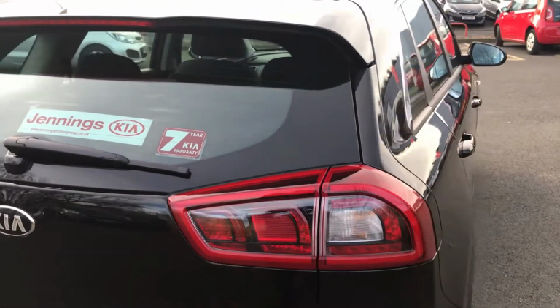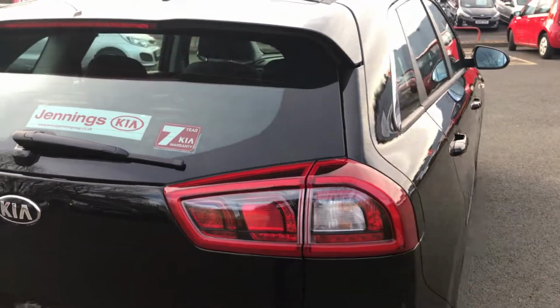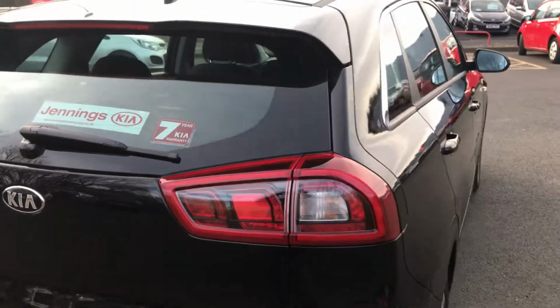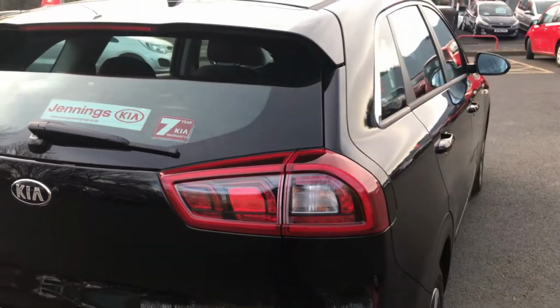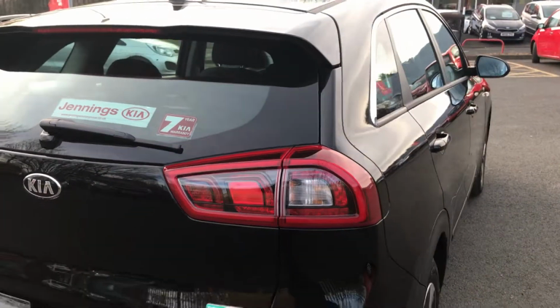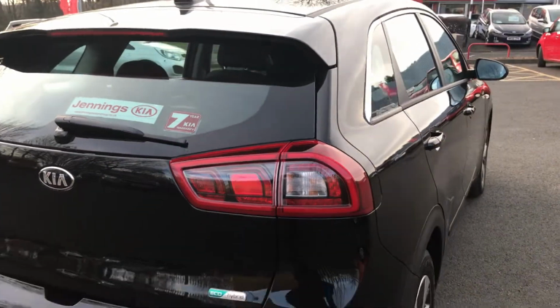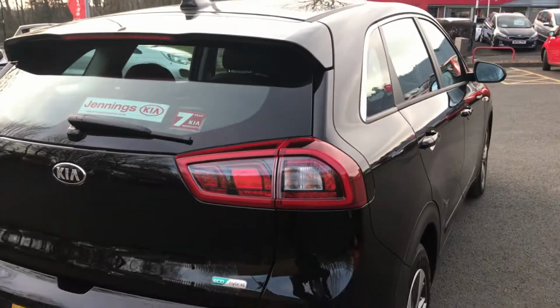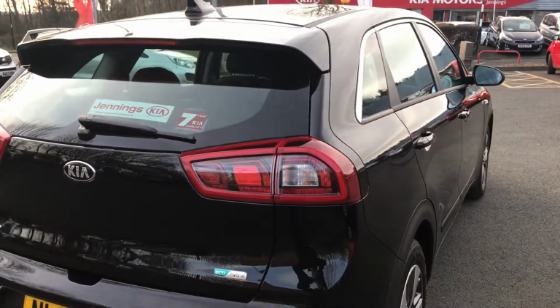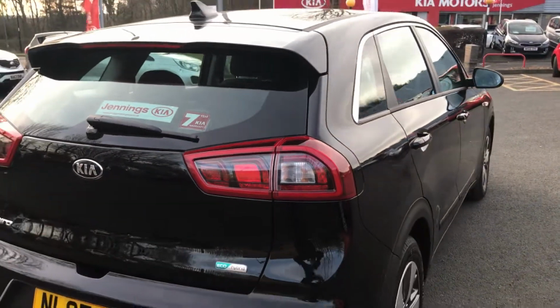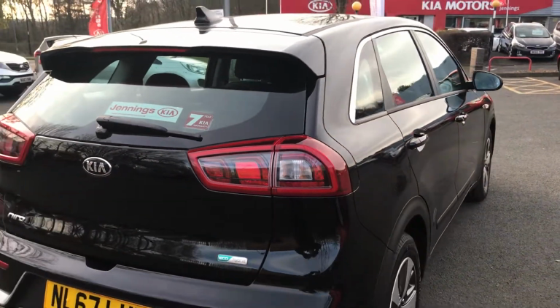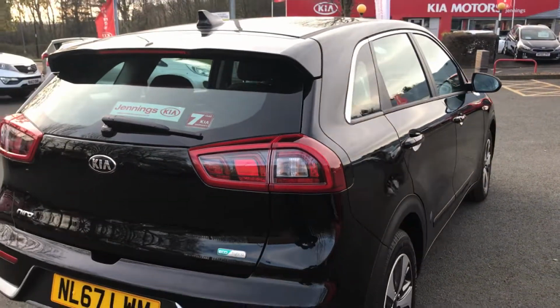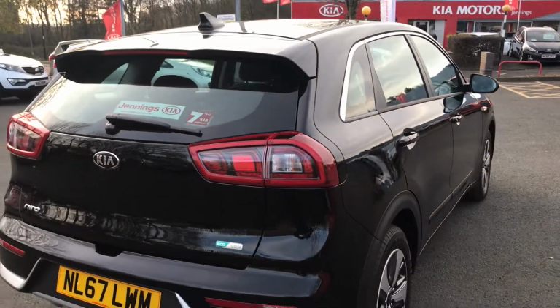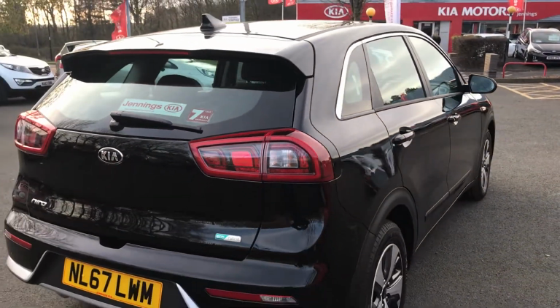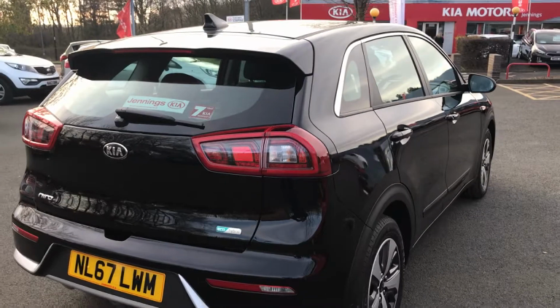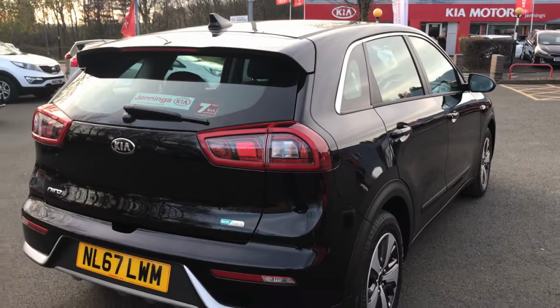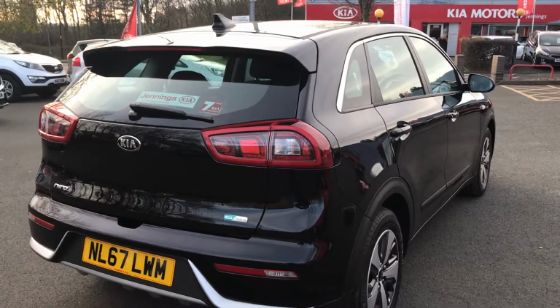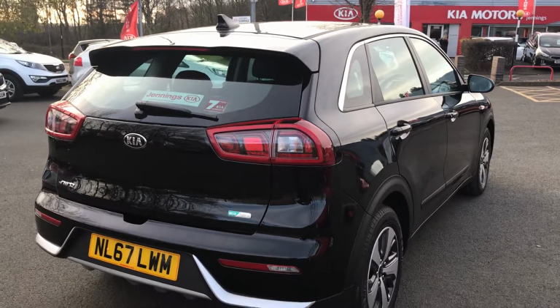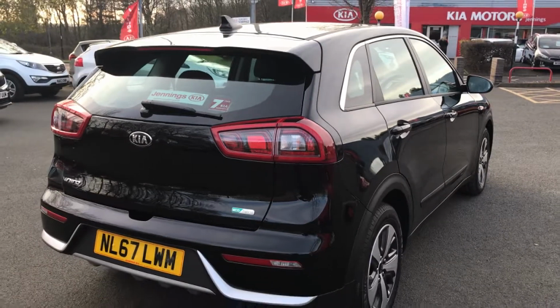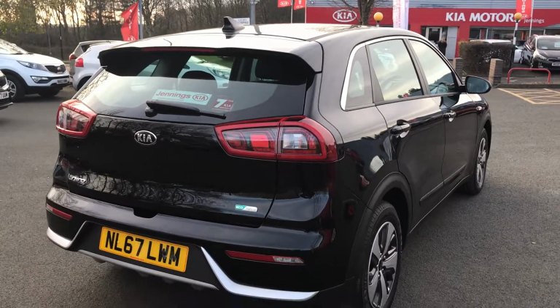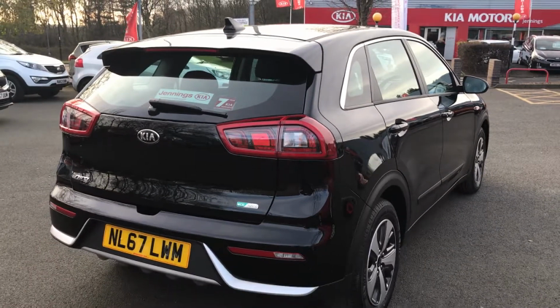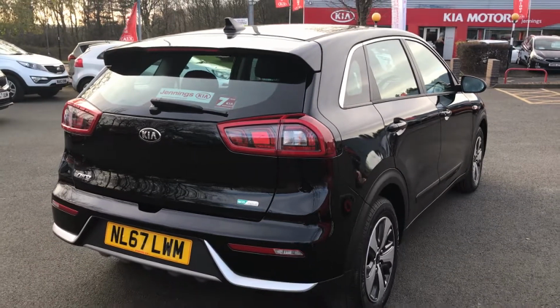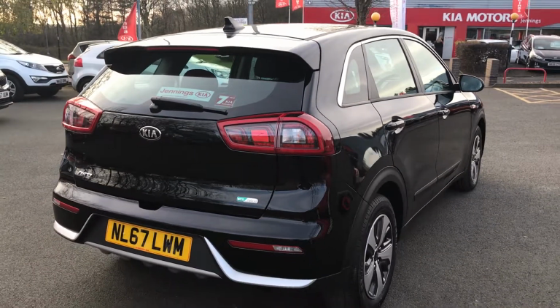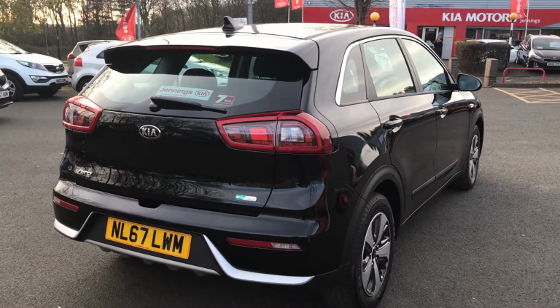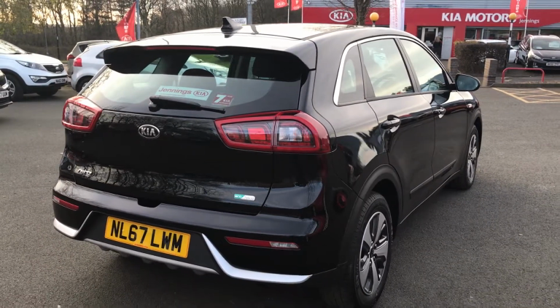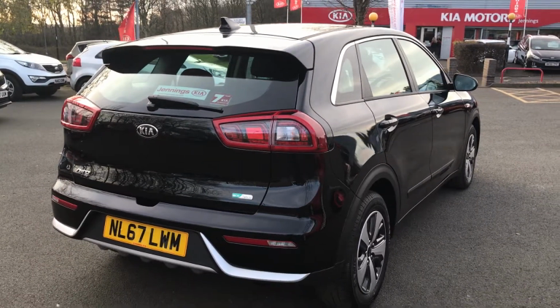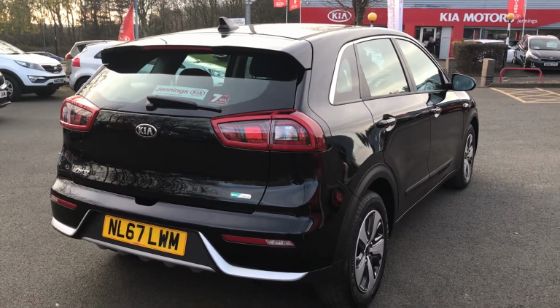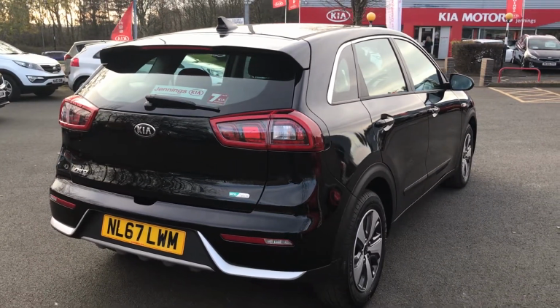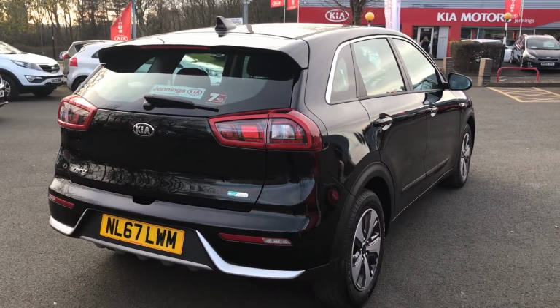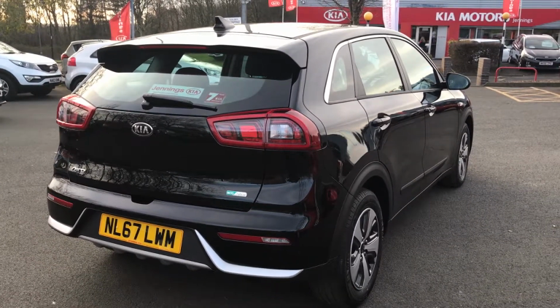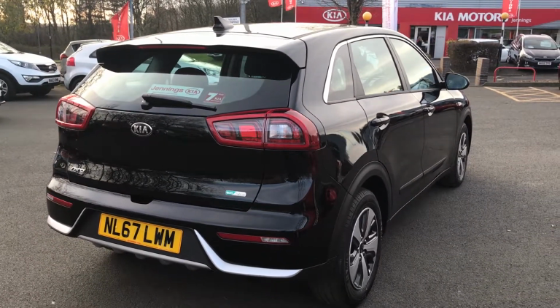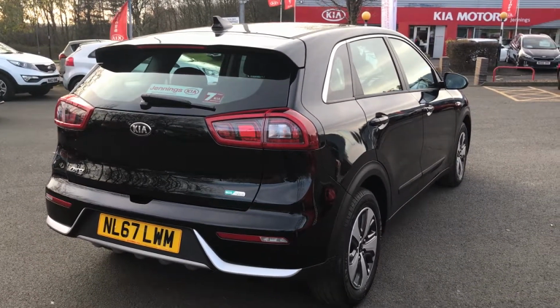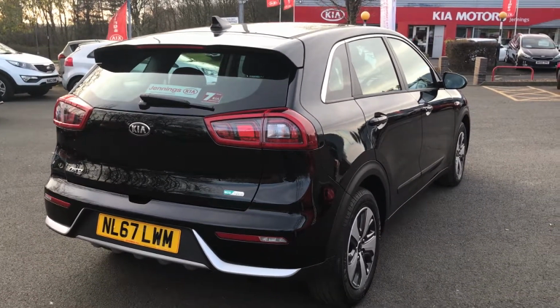Book a test drive on this car — for more information, come and see us down here at Jennings Kia Washington.